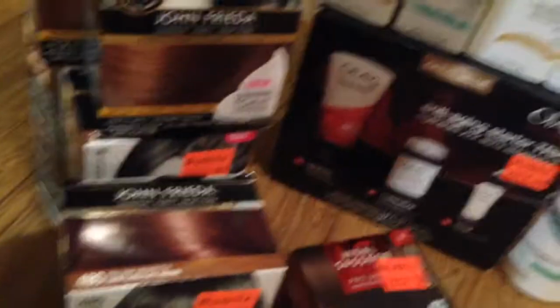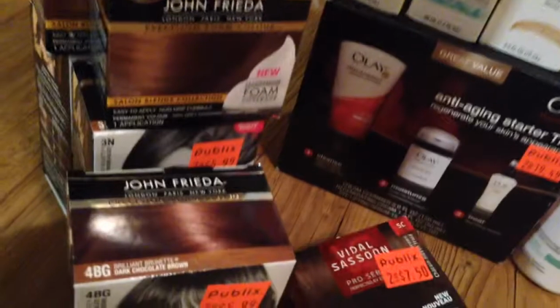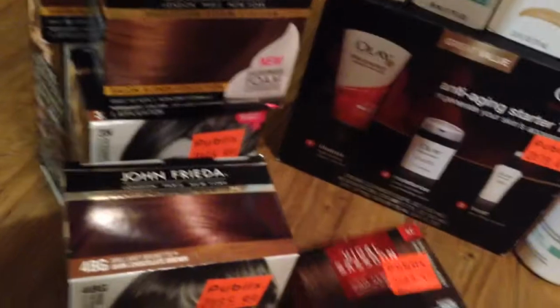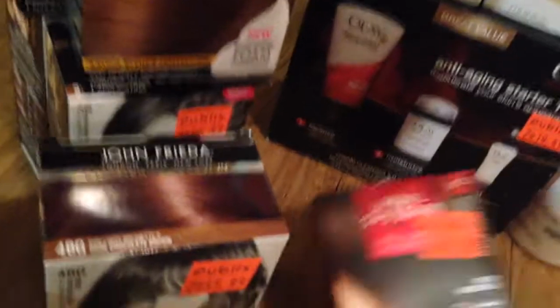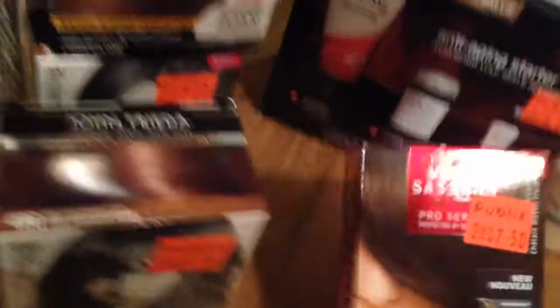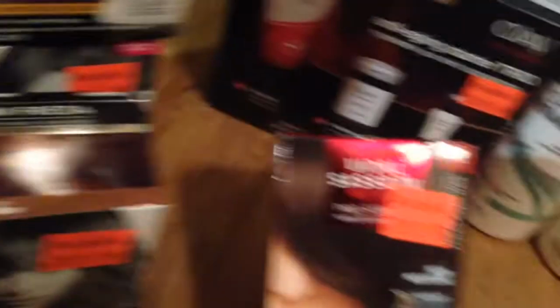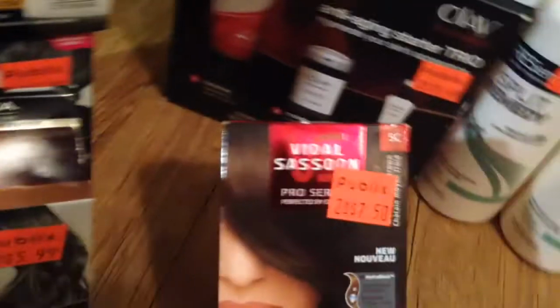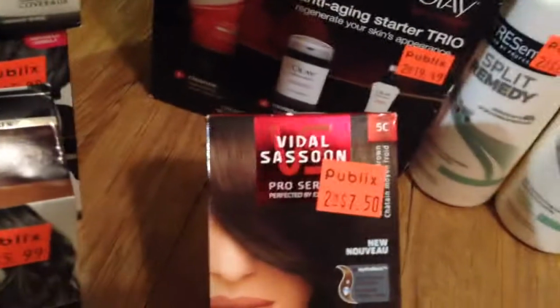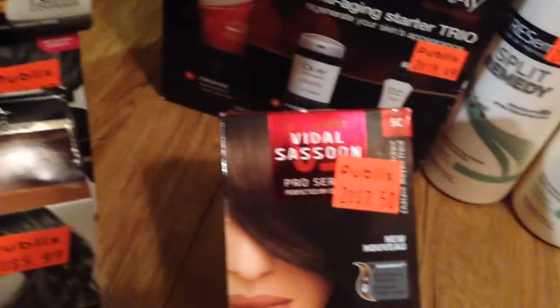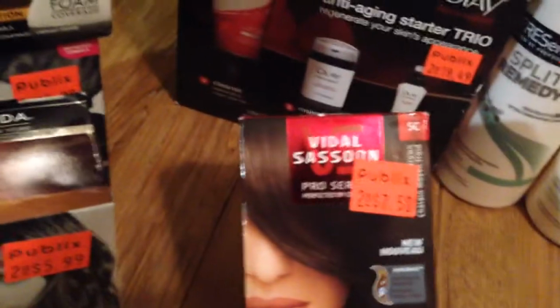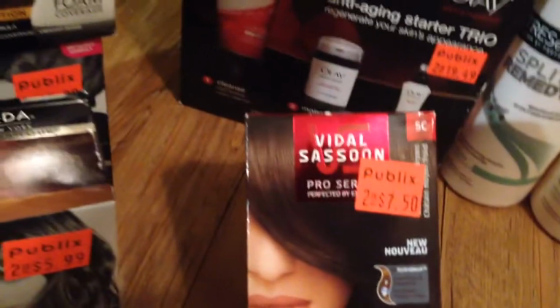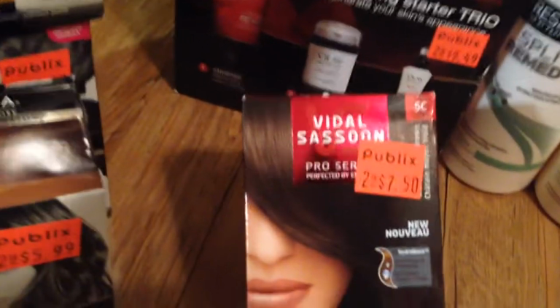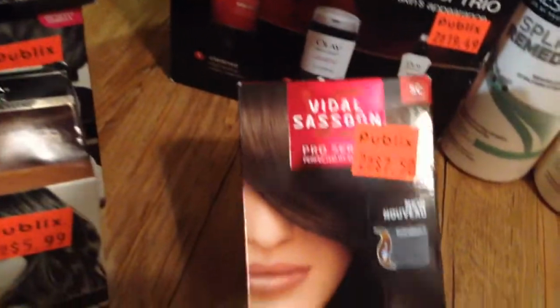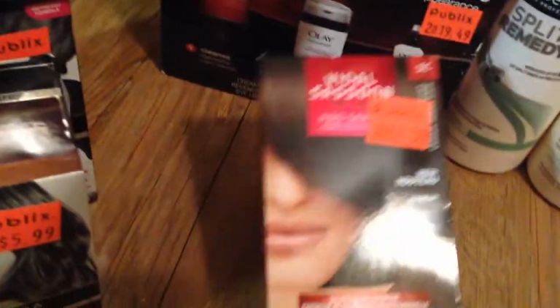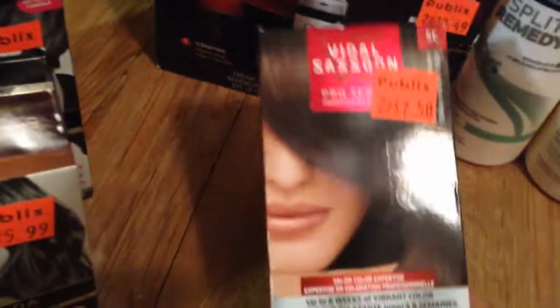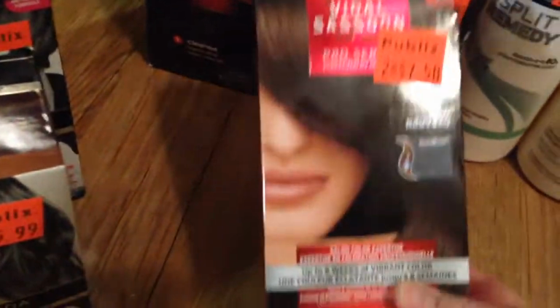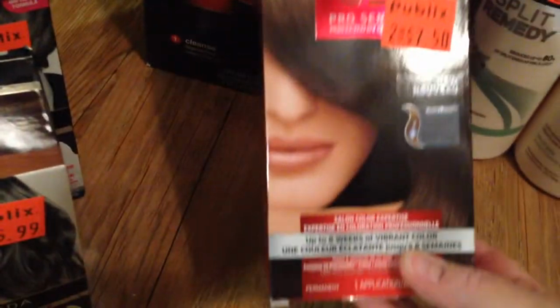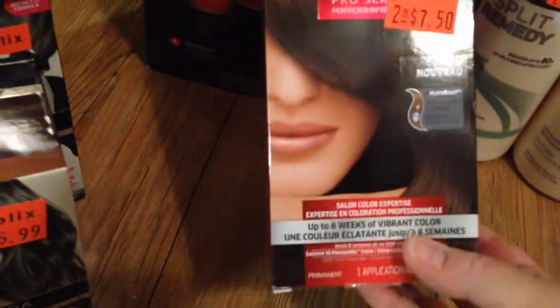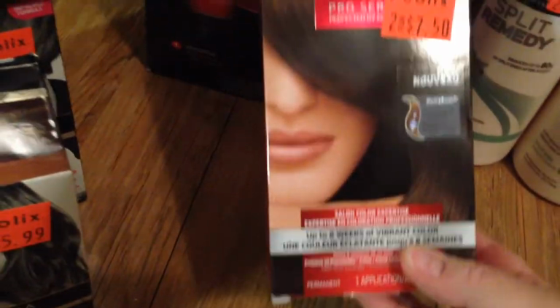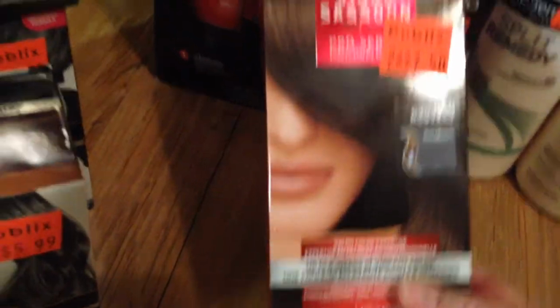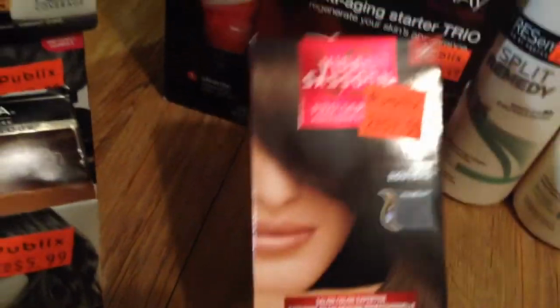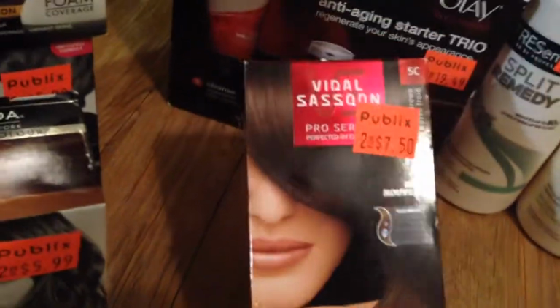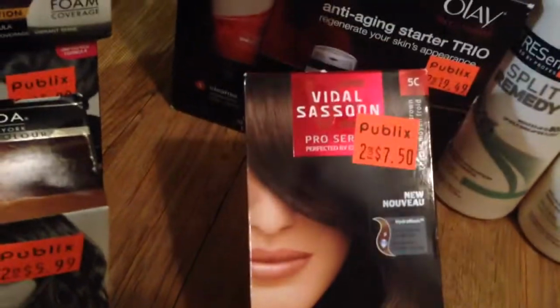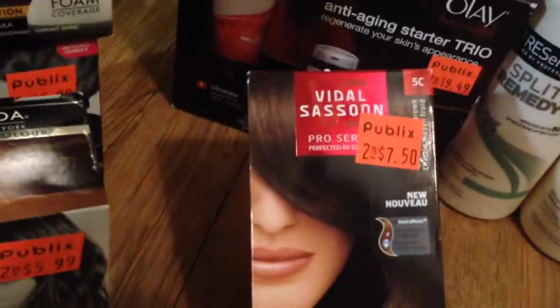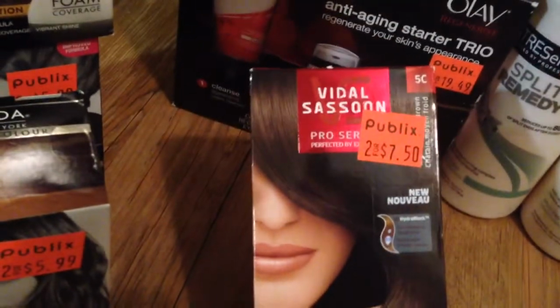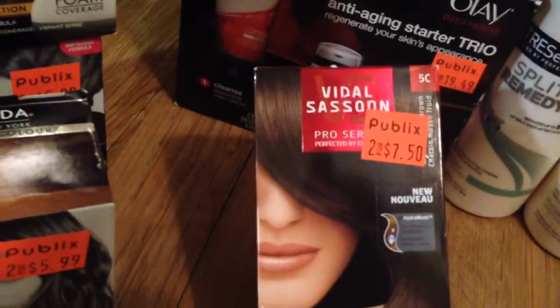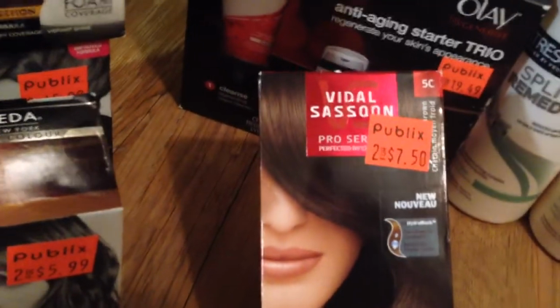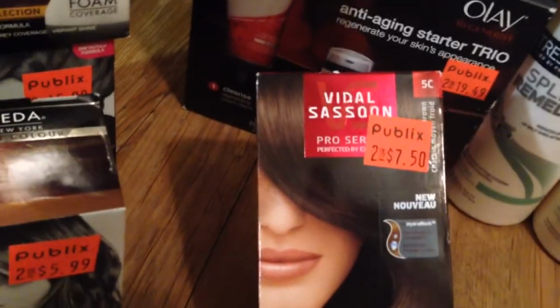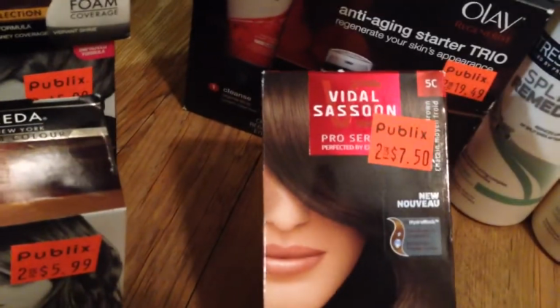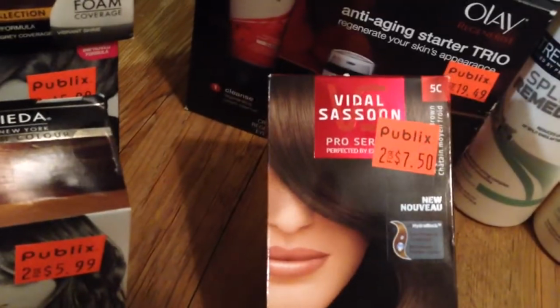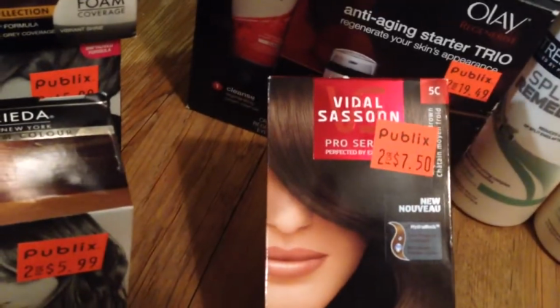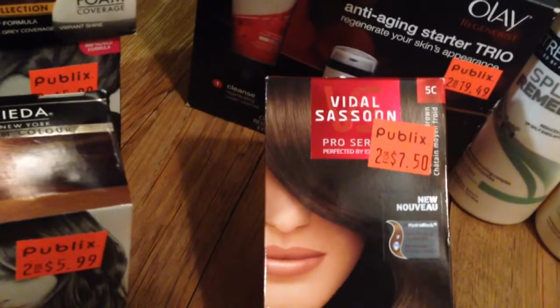The Vidal Sassoon was two for $7.50 — I only bought one. I used the $5 off coupon for that.